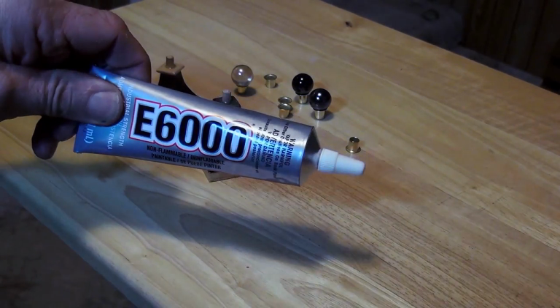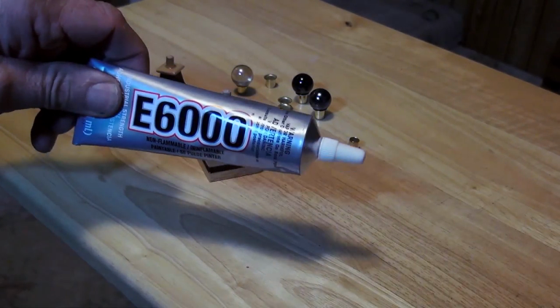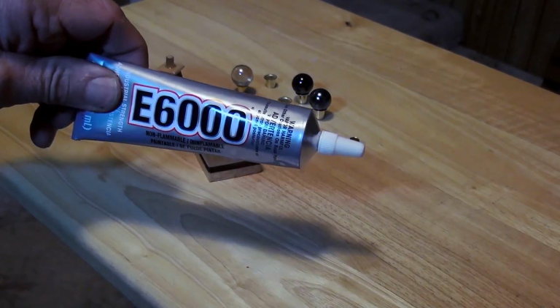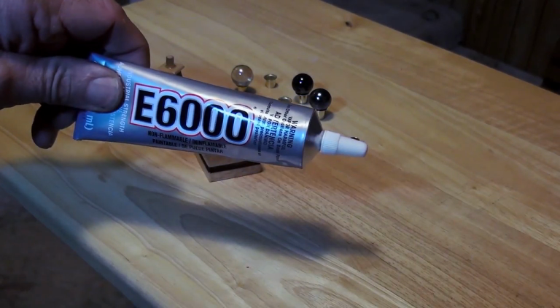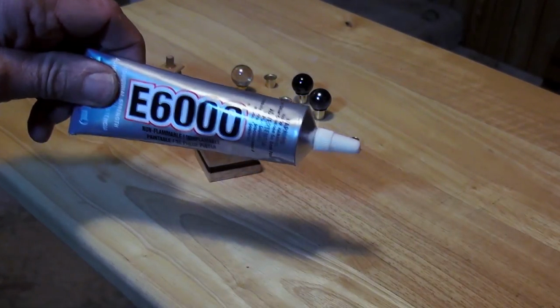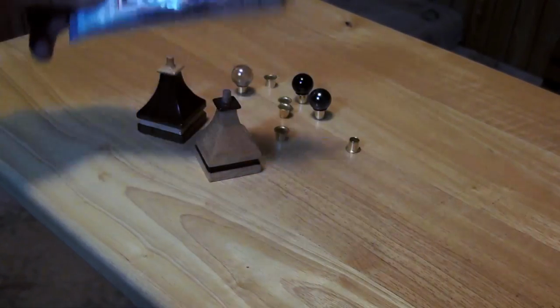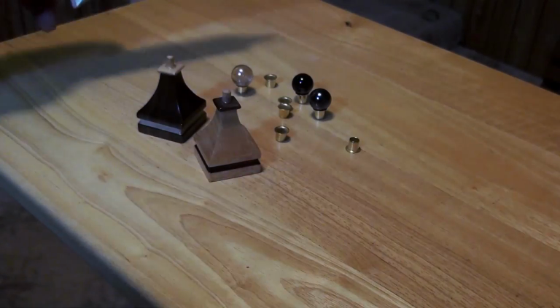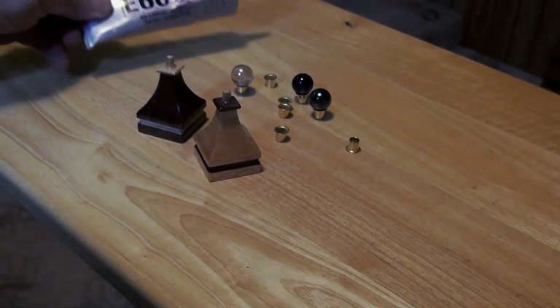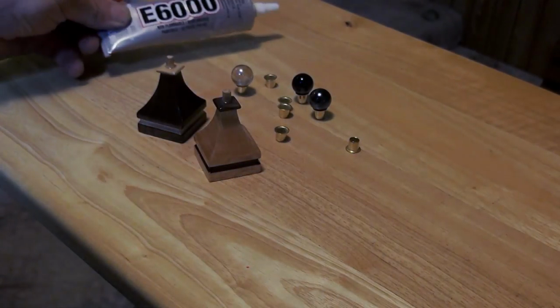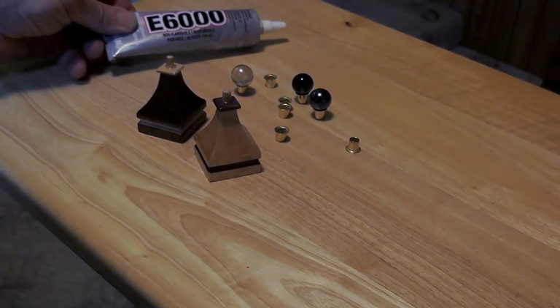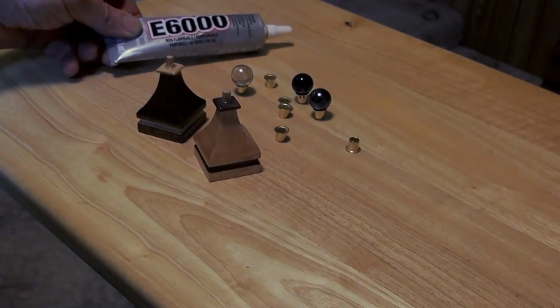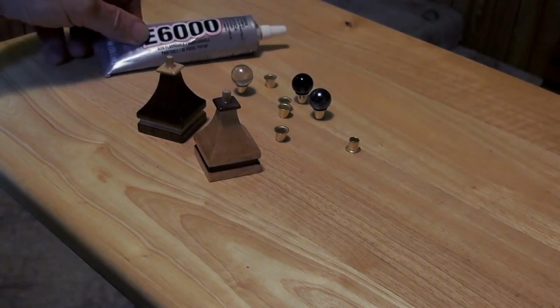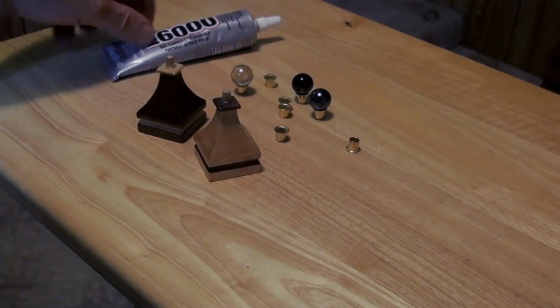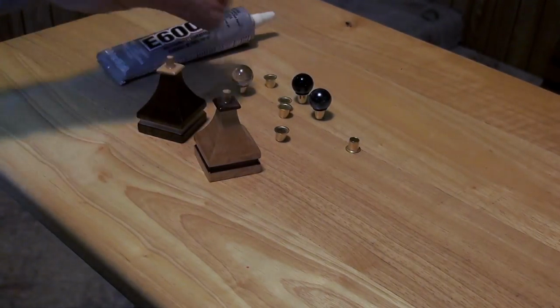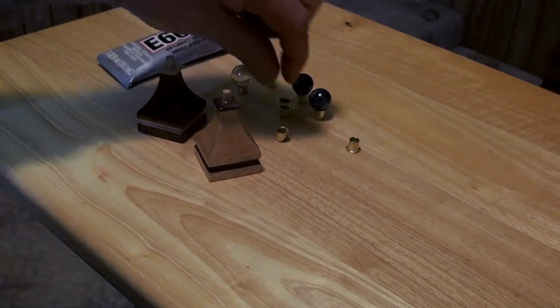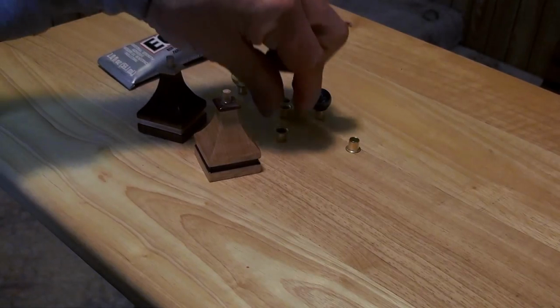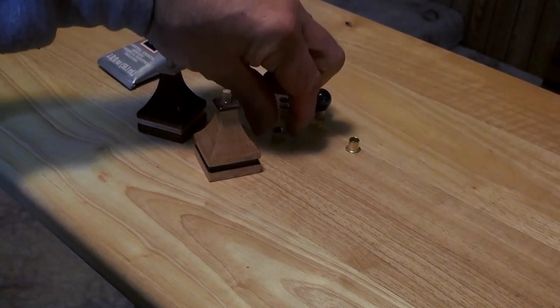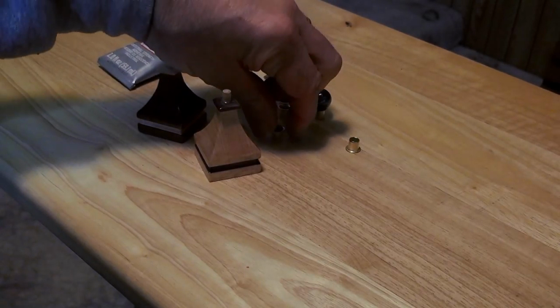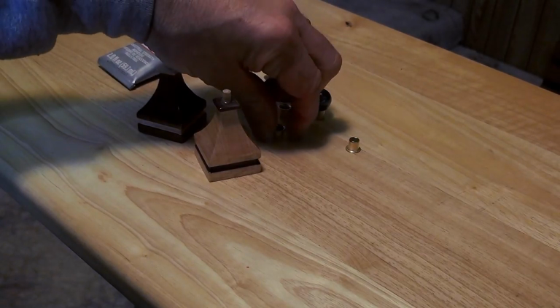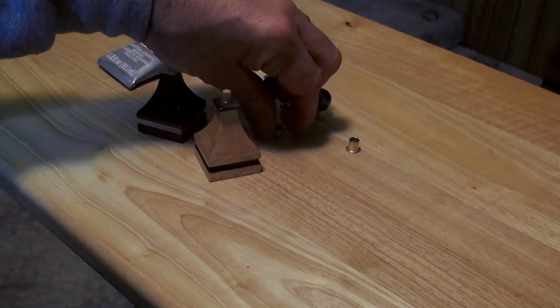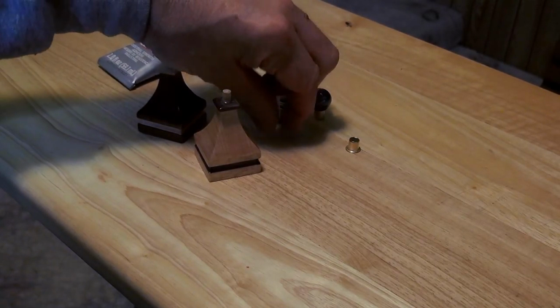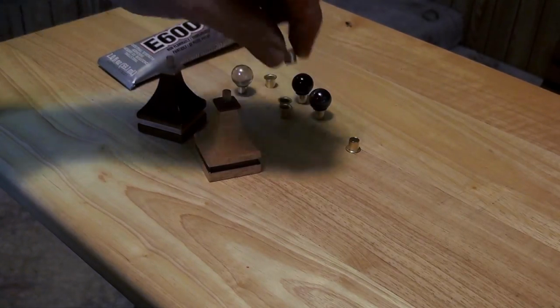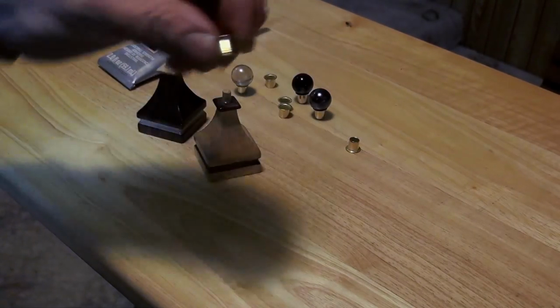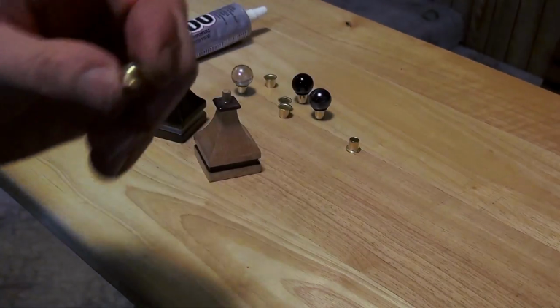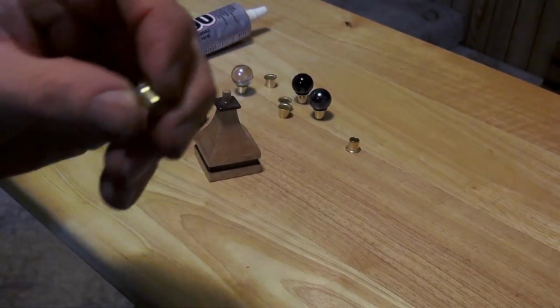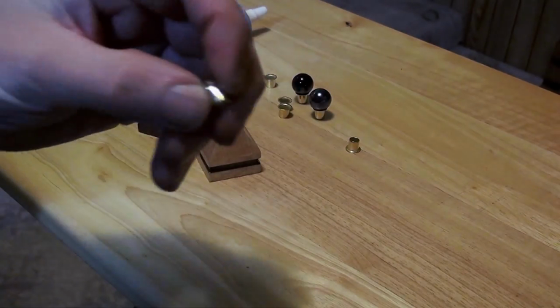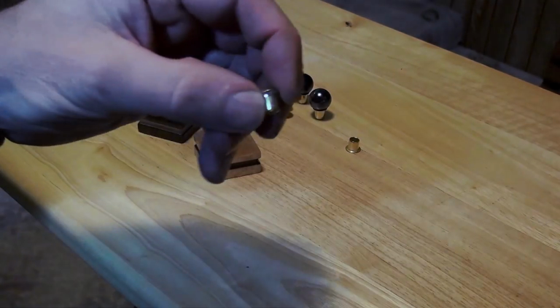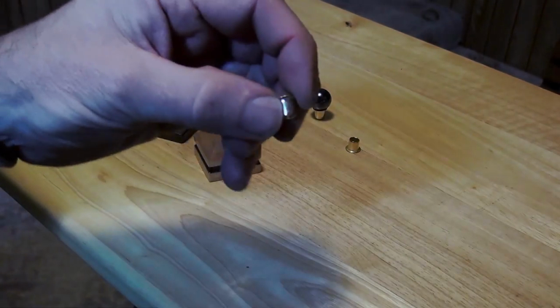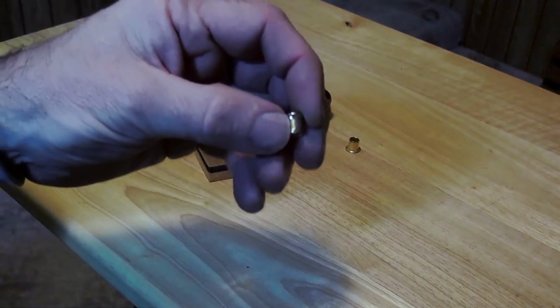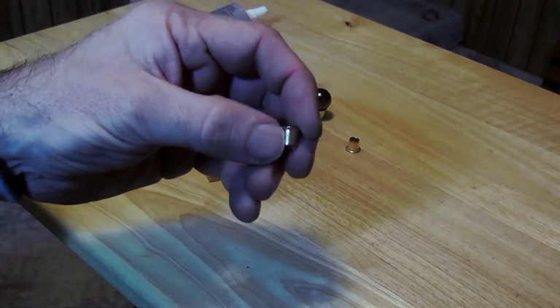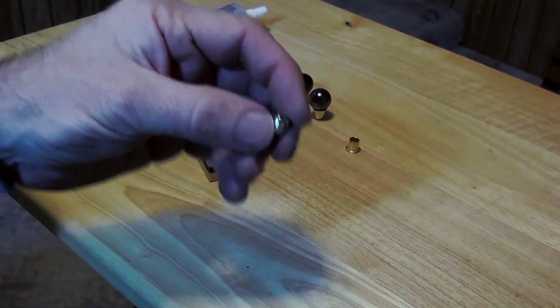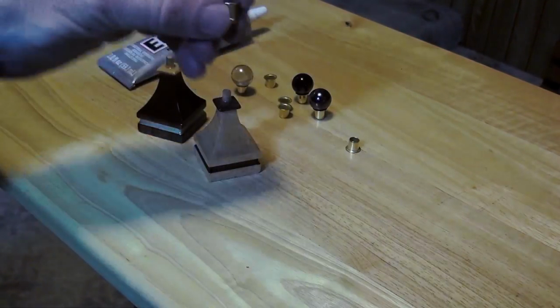Now for the top of the pawns, I'm using a brass shelf pin sleeve and a glass marble.